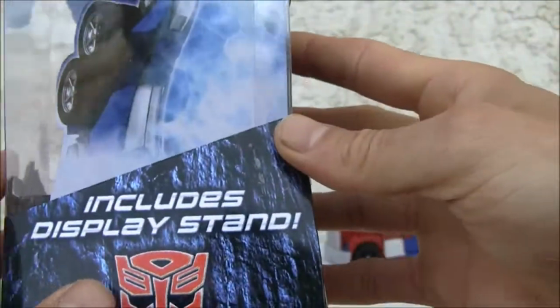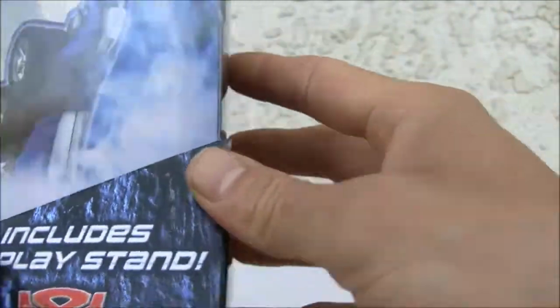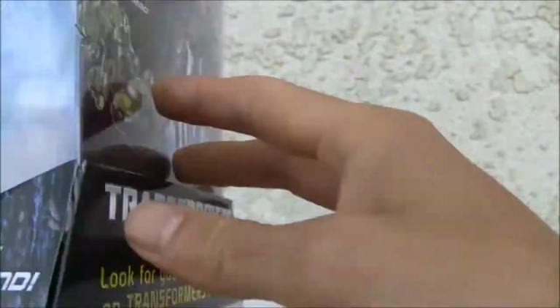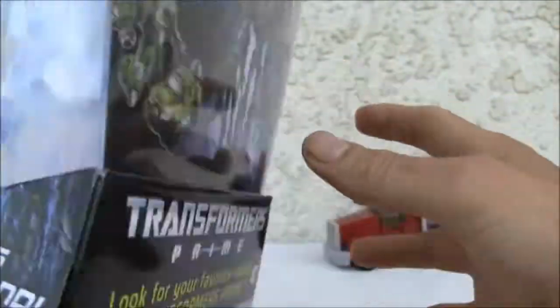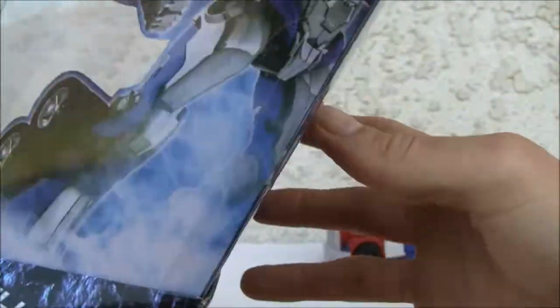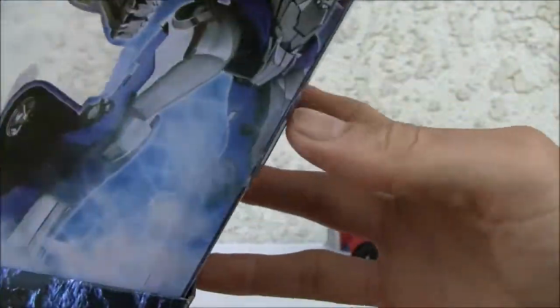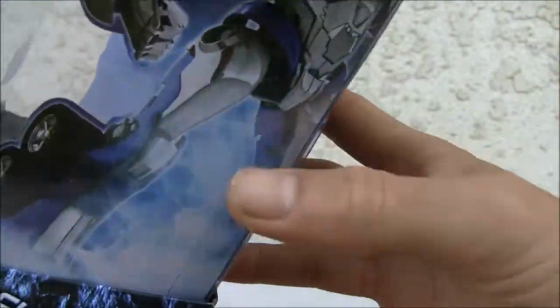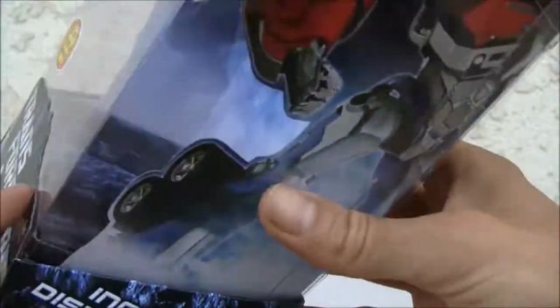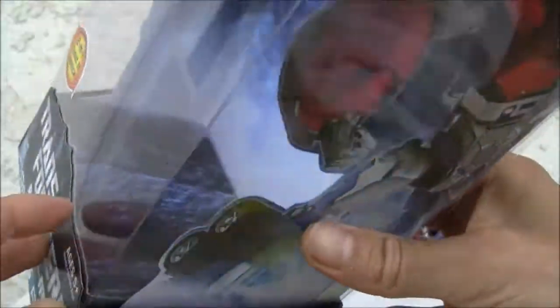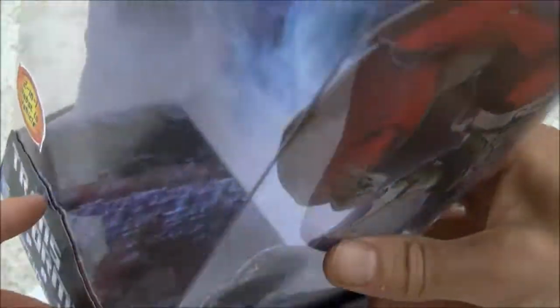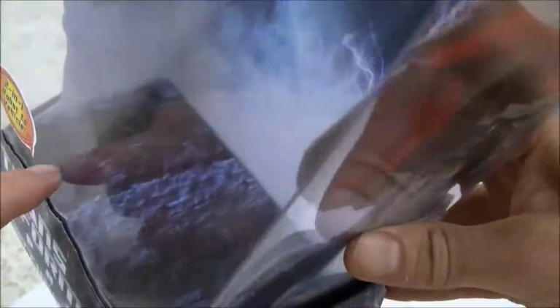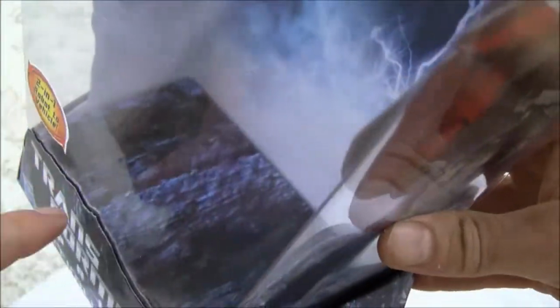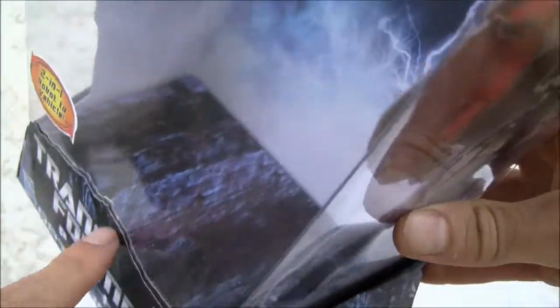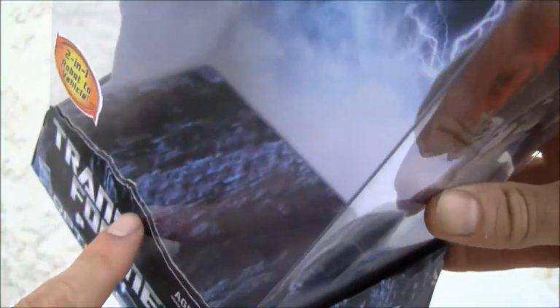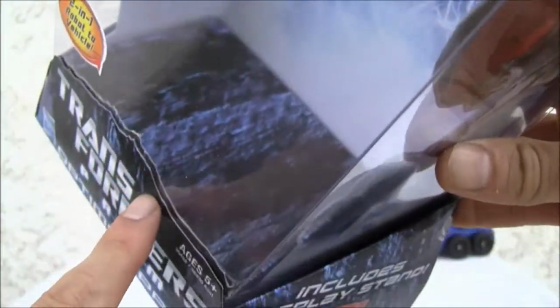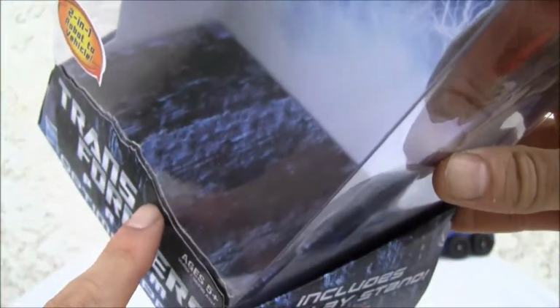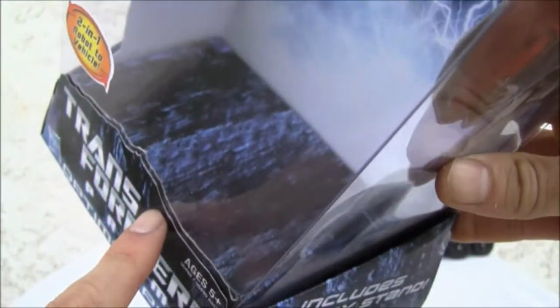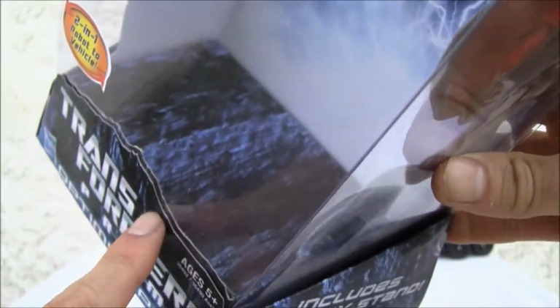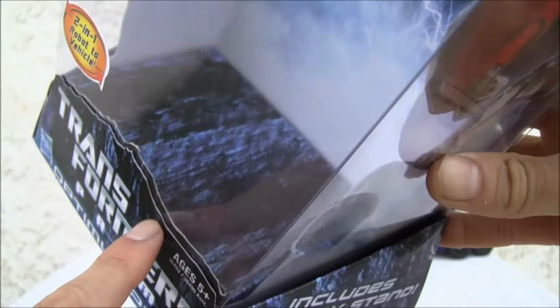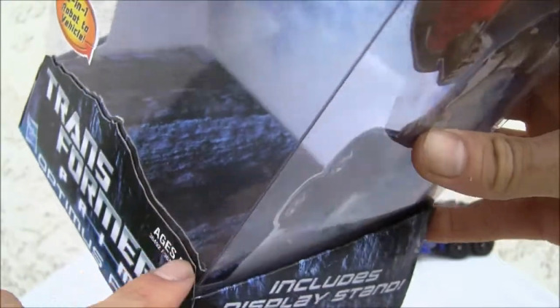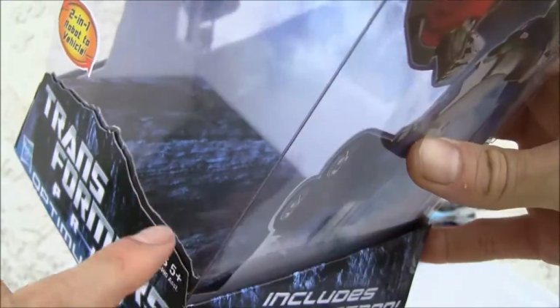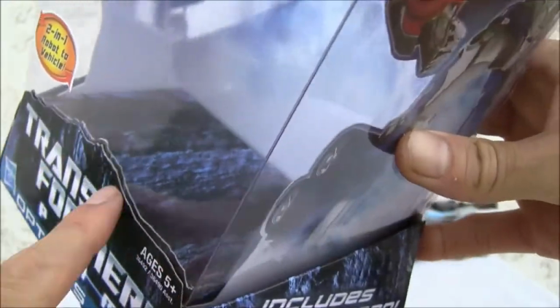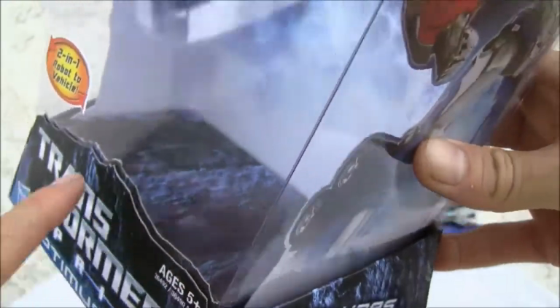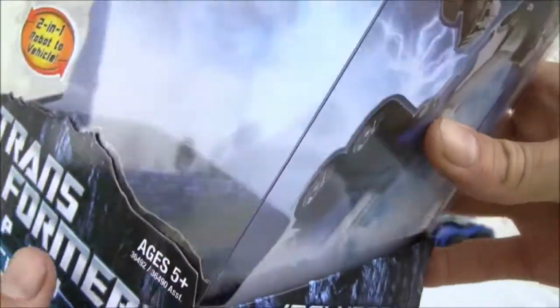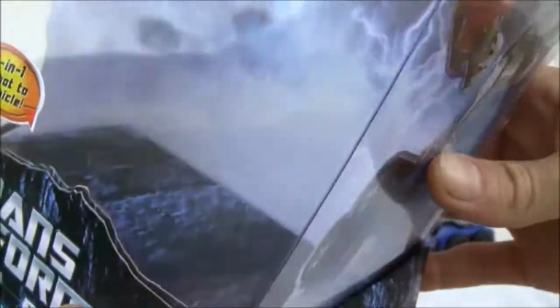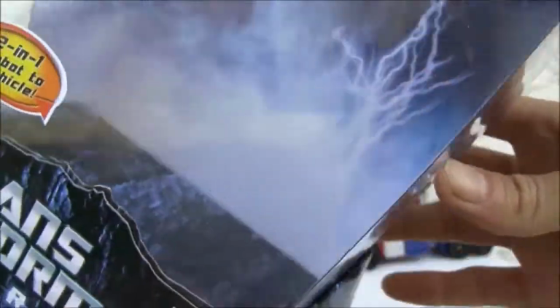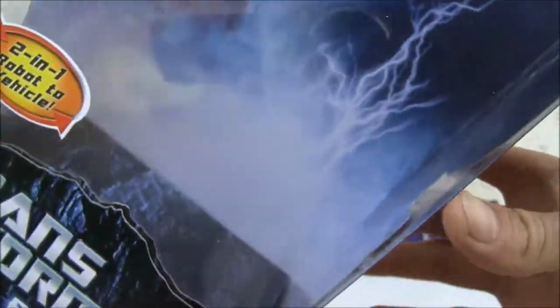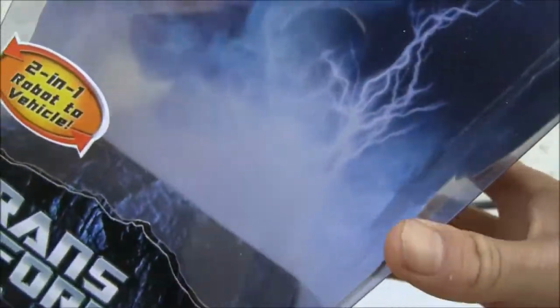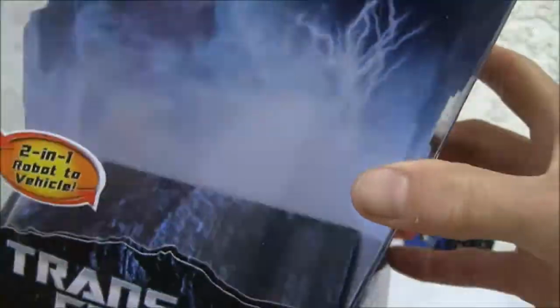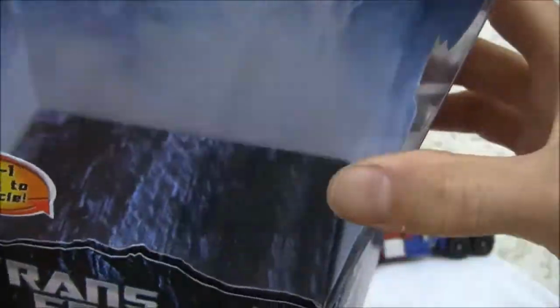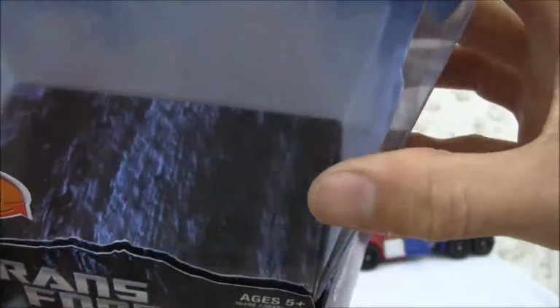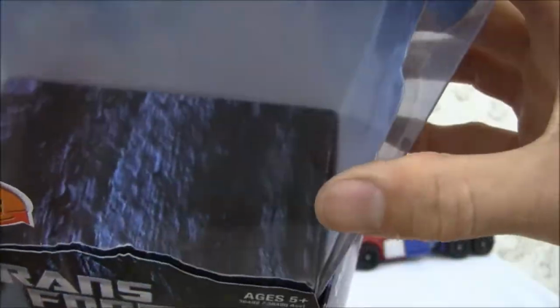First, a display stand, which is kind of weird — it's just in there. I'm not going to take it out. It's just a little piece of paper.